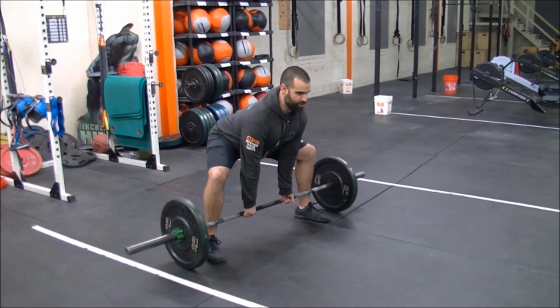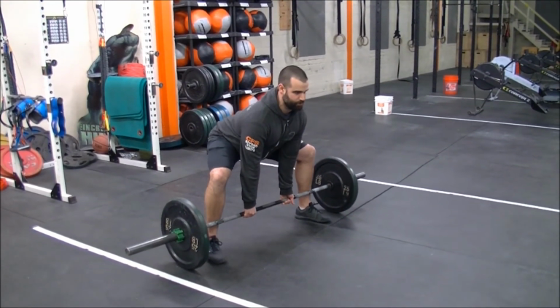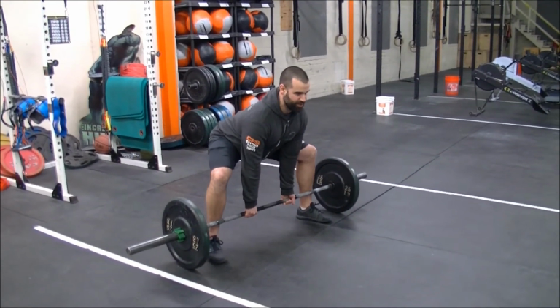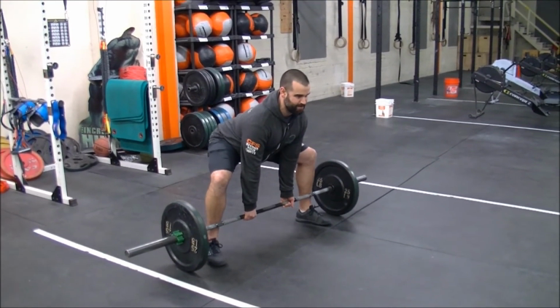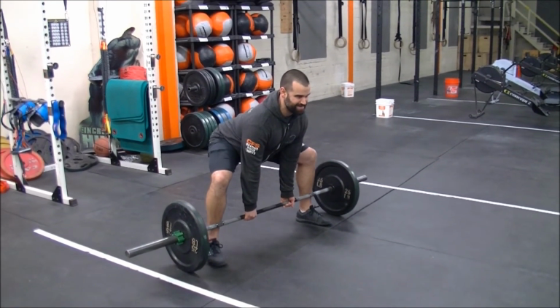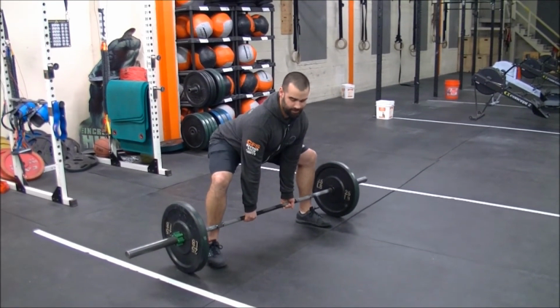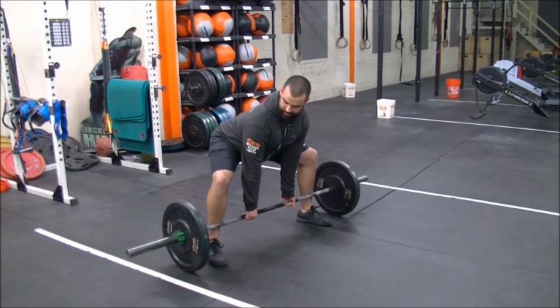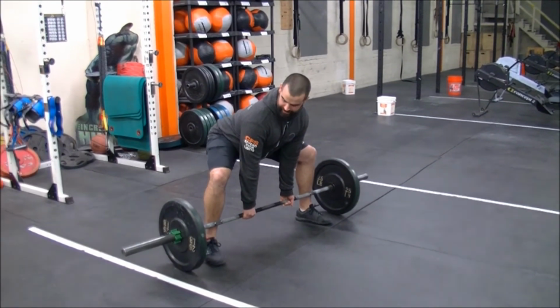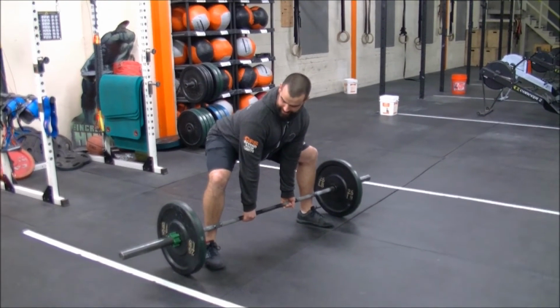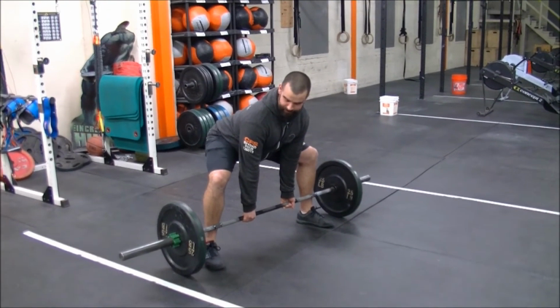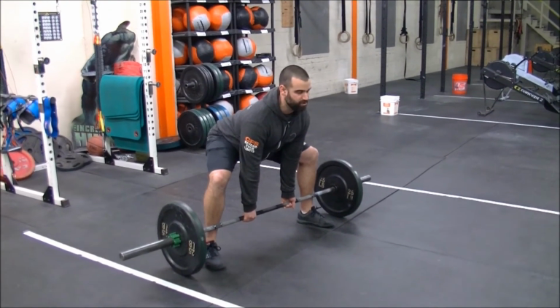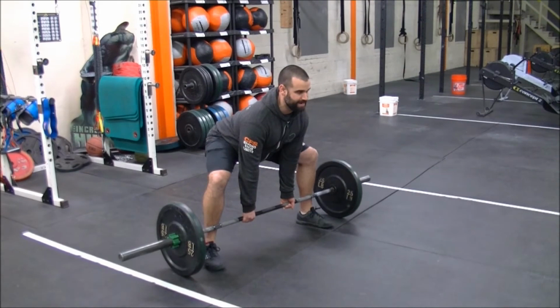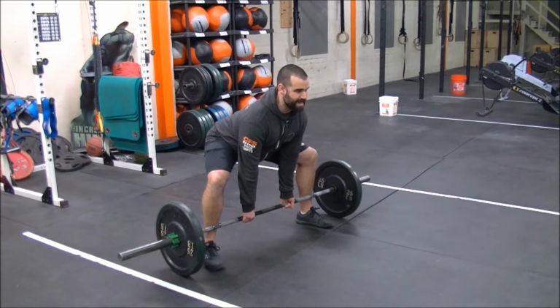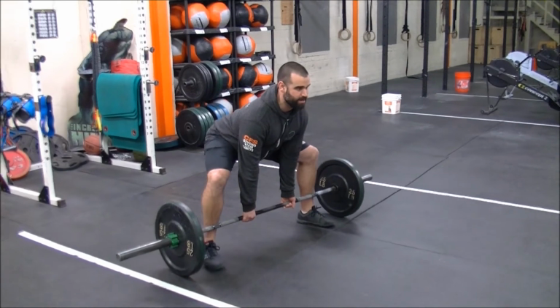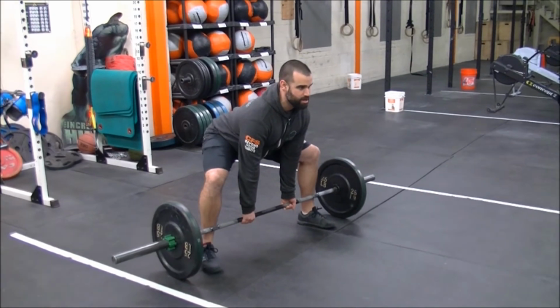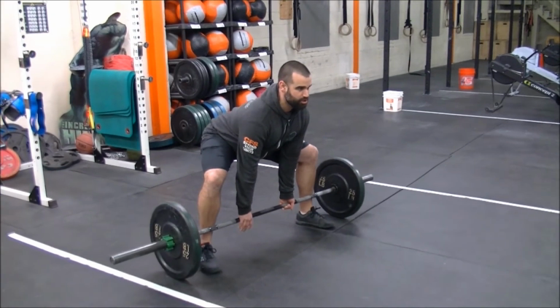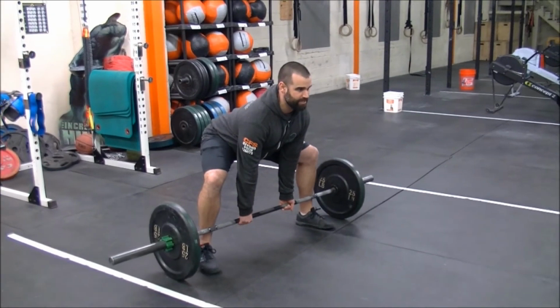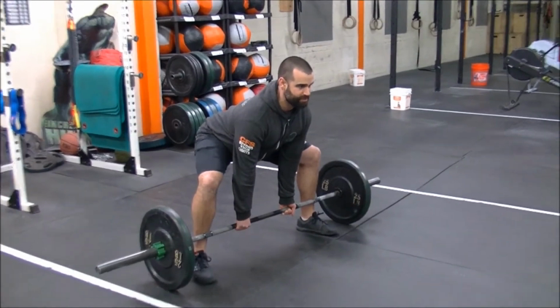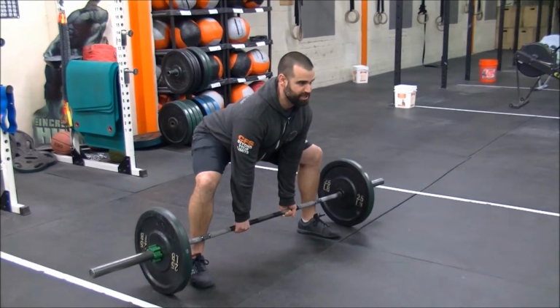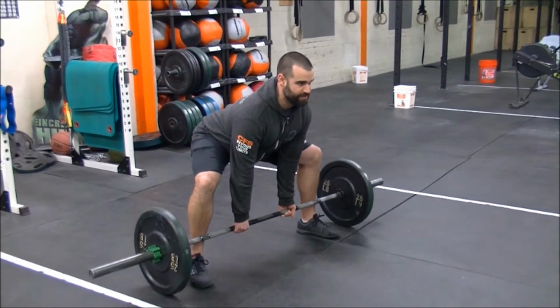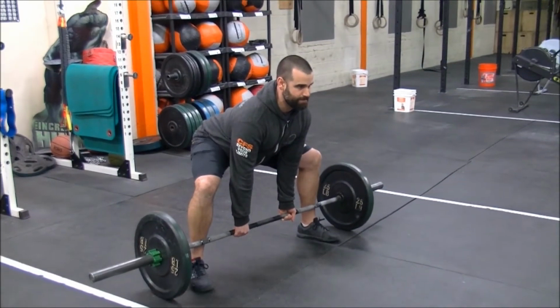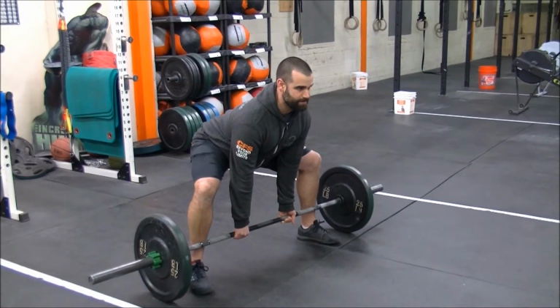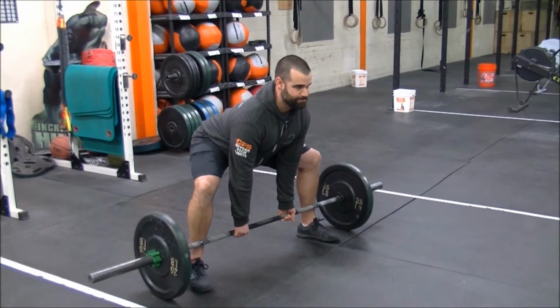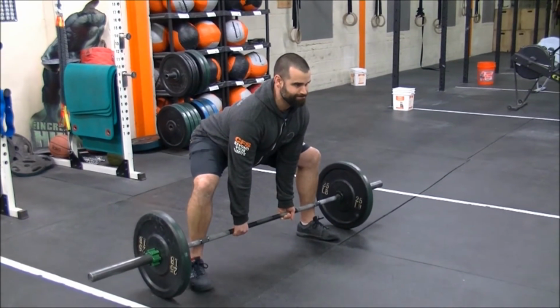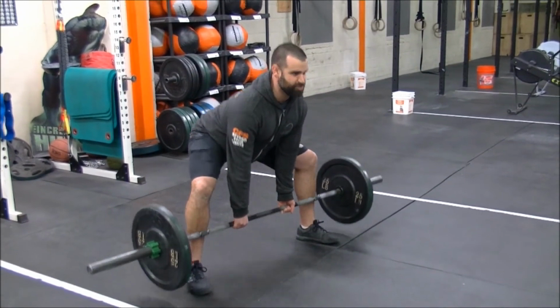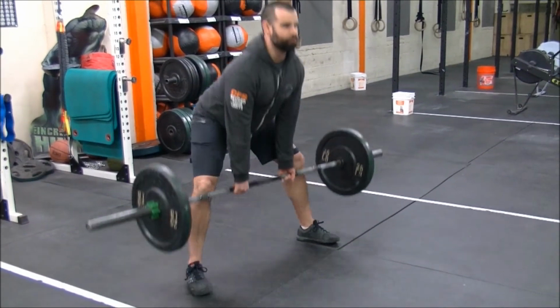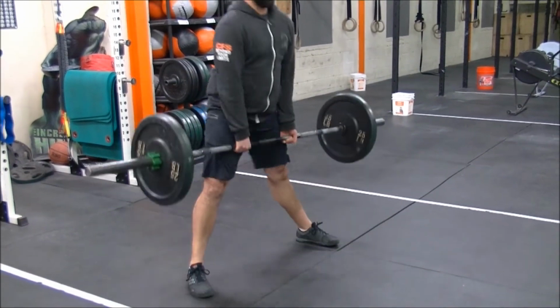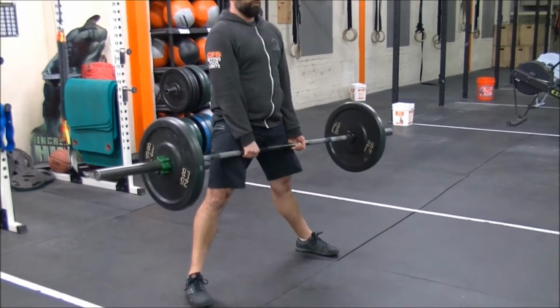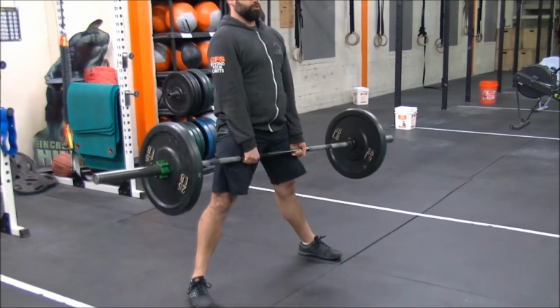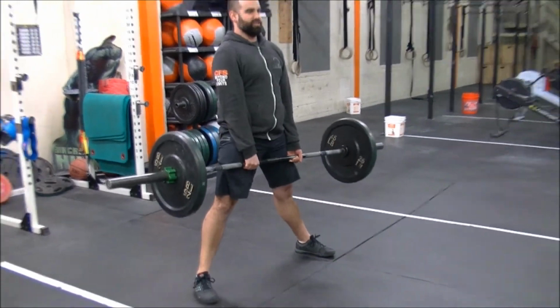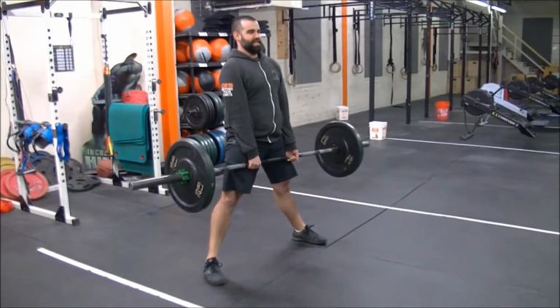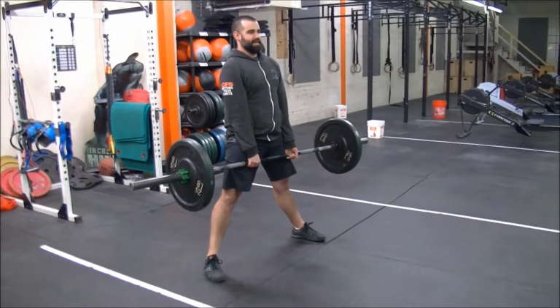I'm really pushing out my knees. You can see my hips are a little bit higher. I'm trying to keep my chest up. Spread the floor as you stand.